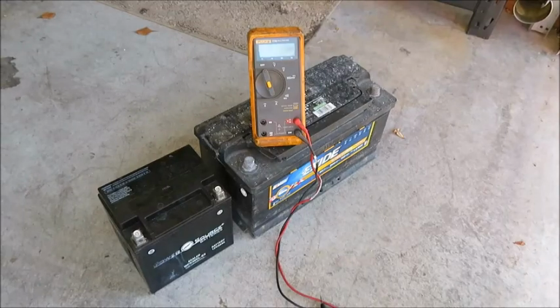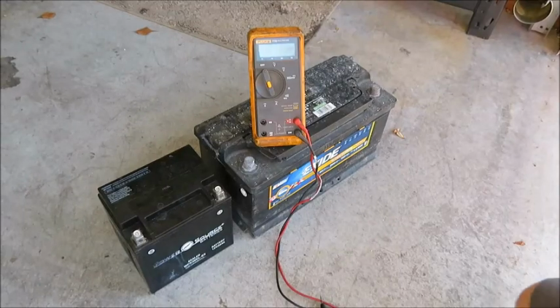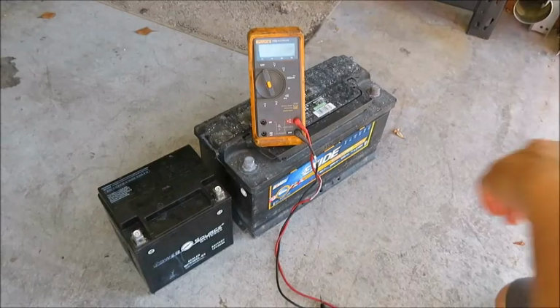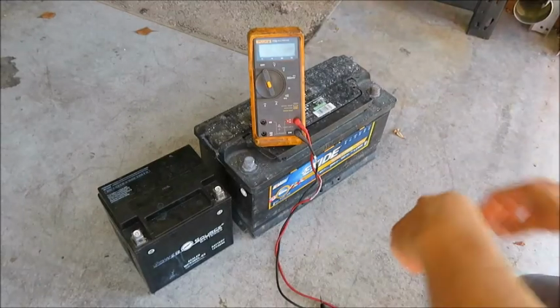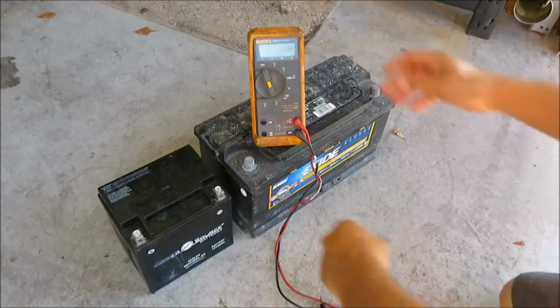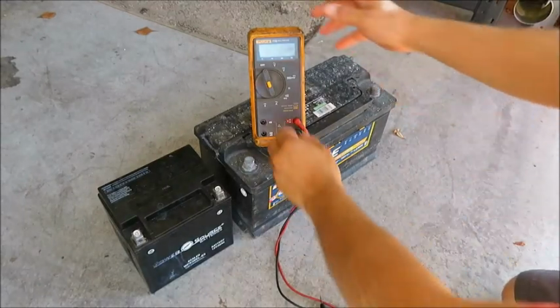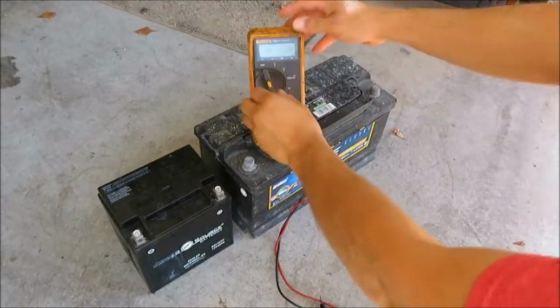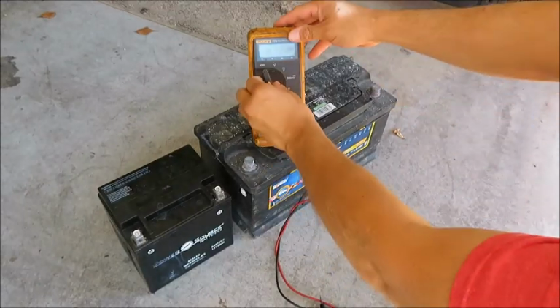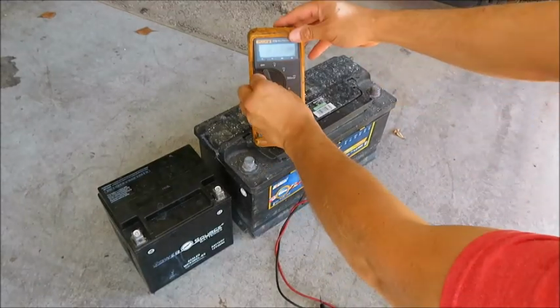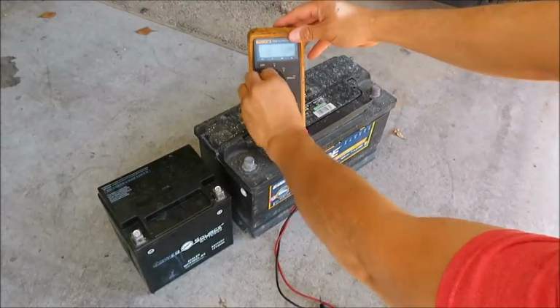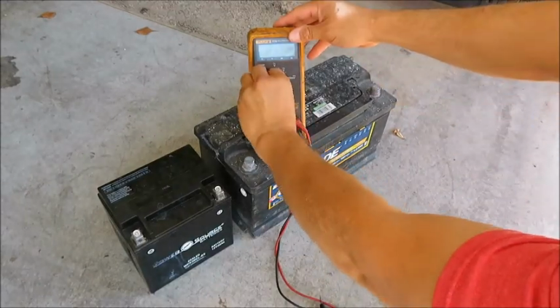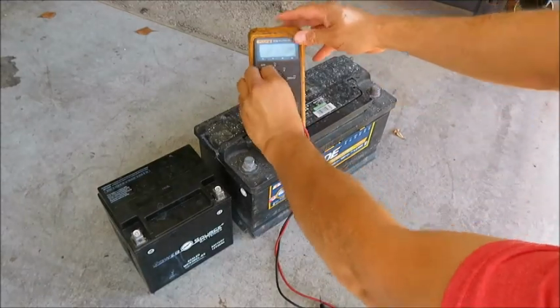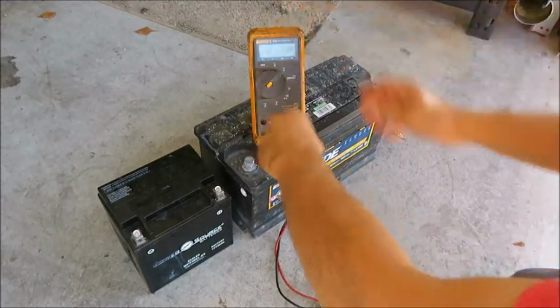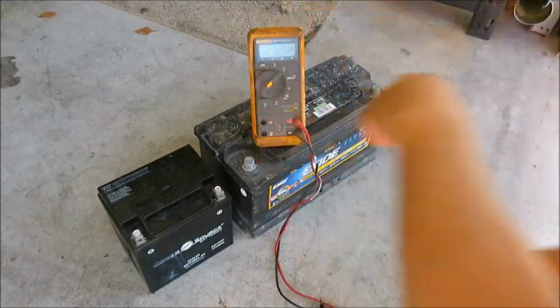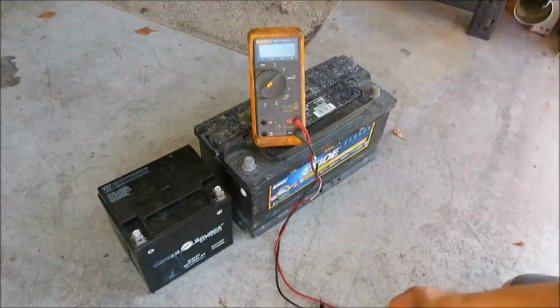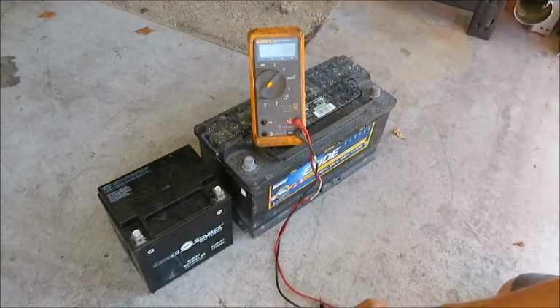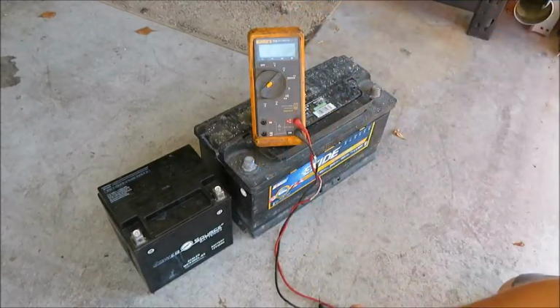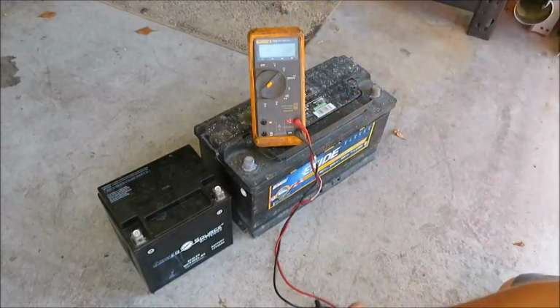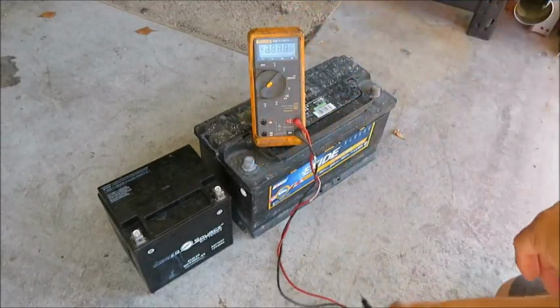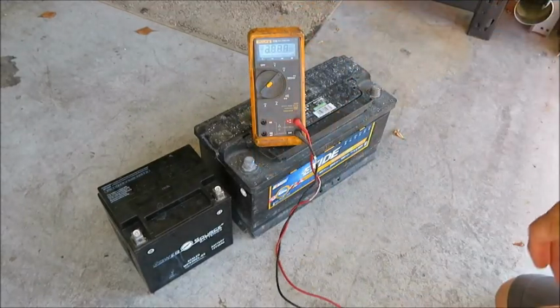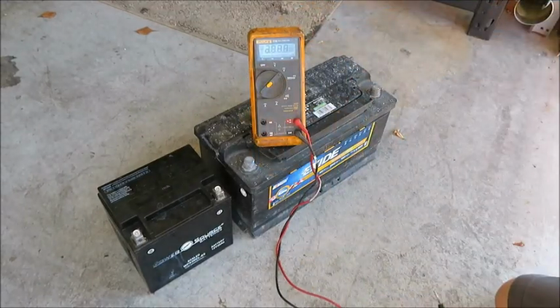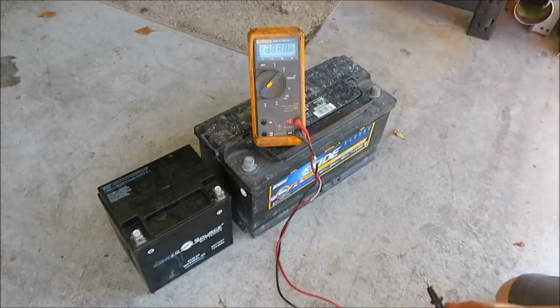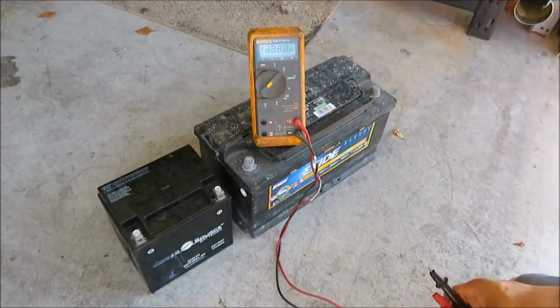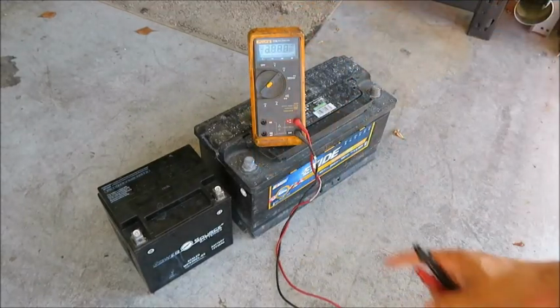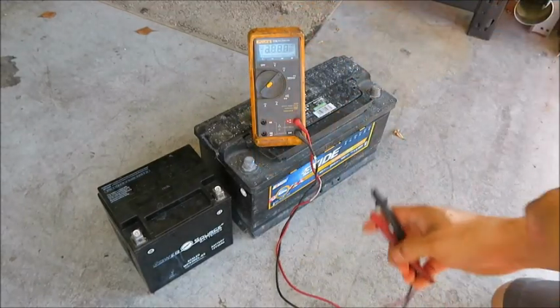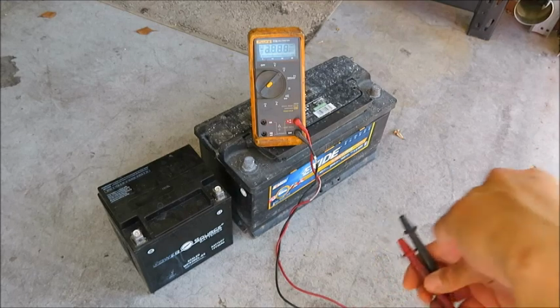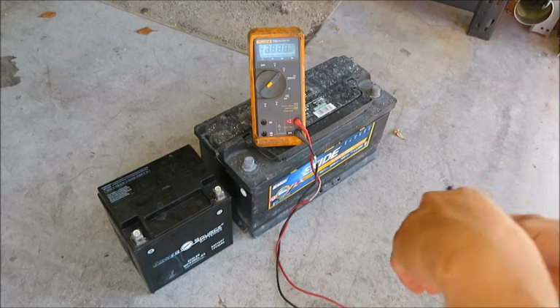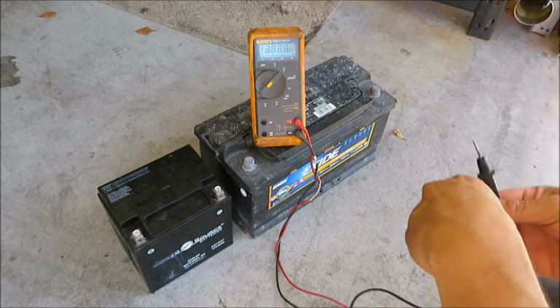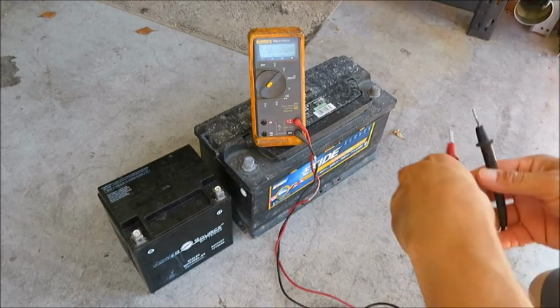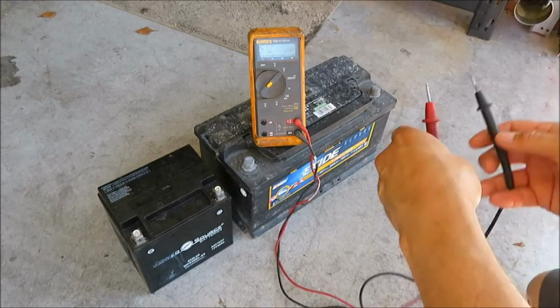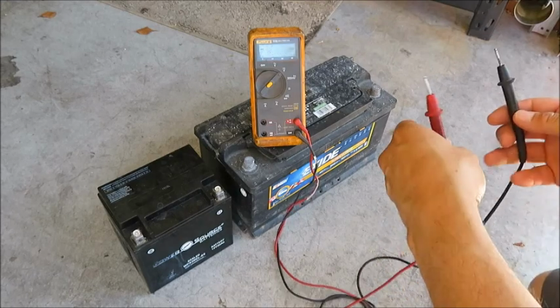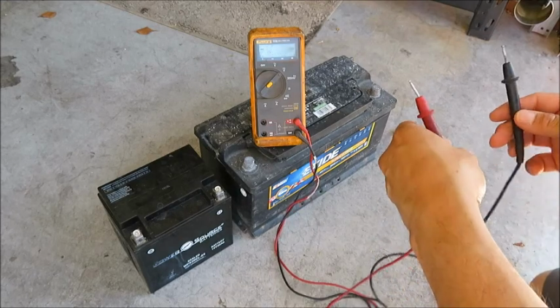The only way to really tell whether or not your battery is bad is by using a load tester. This is a plain multimeter.